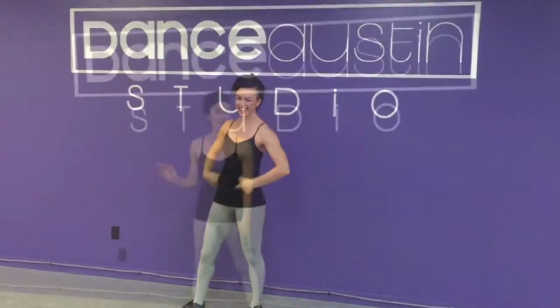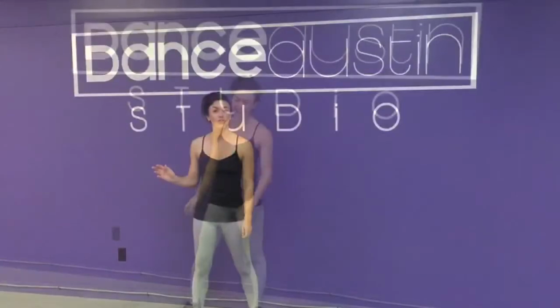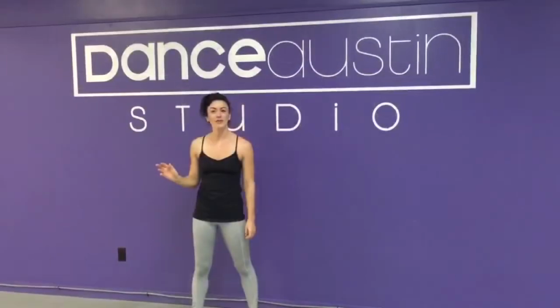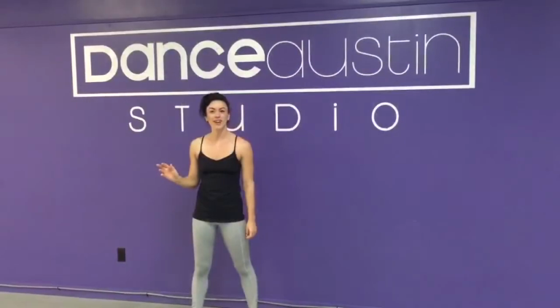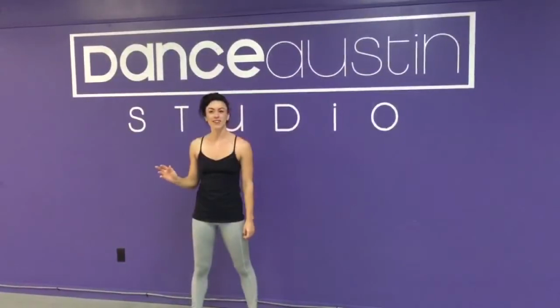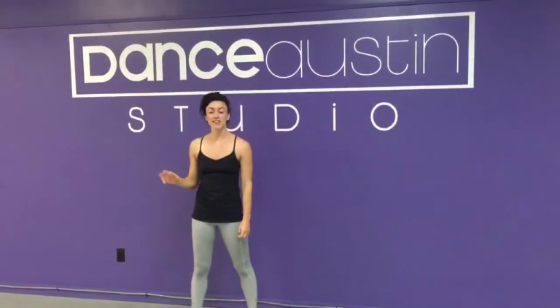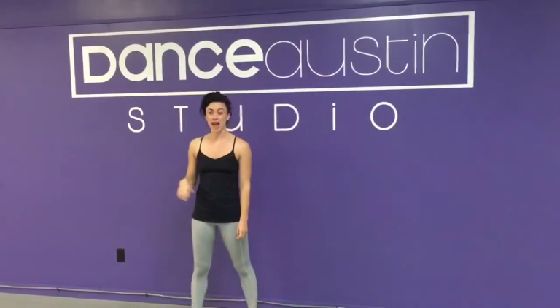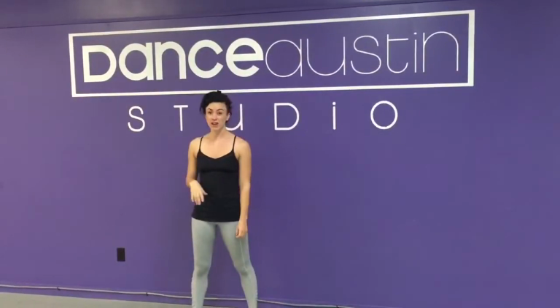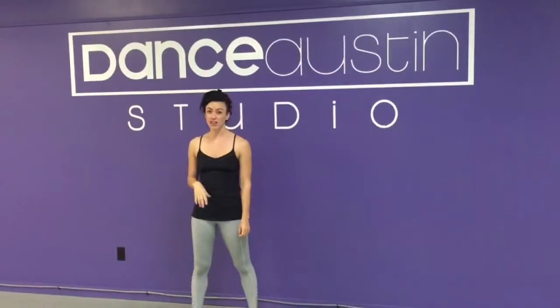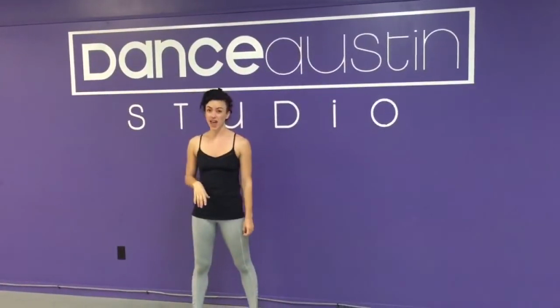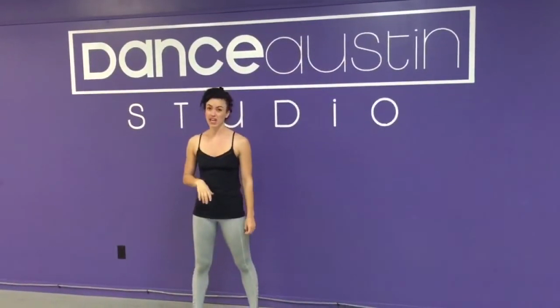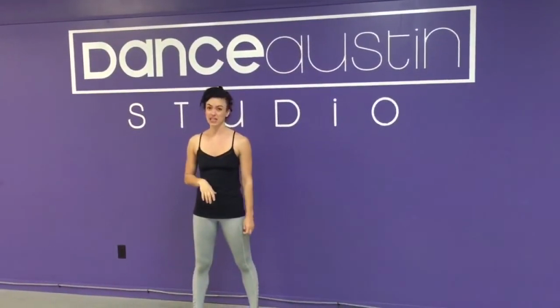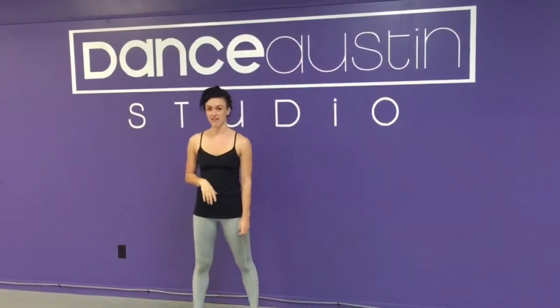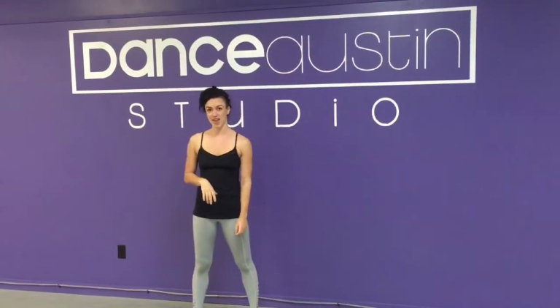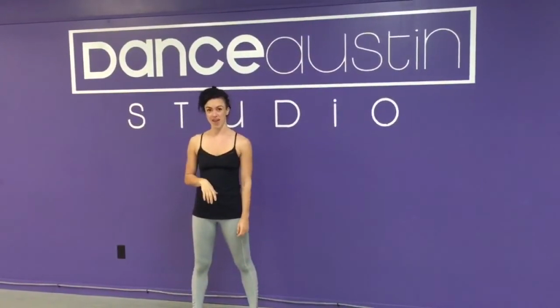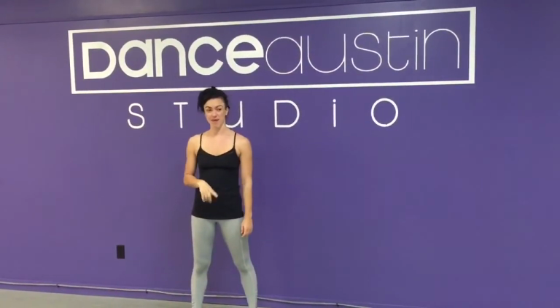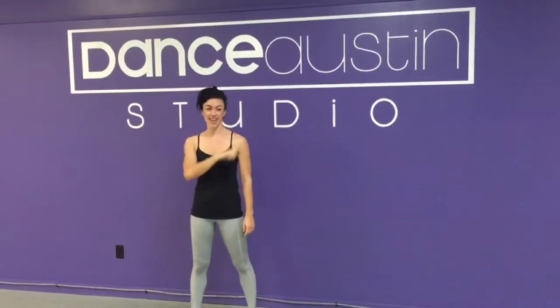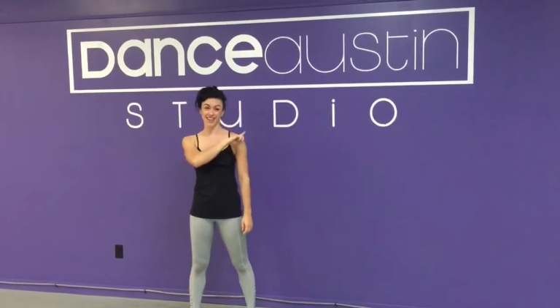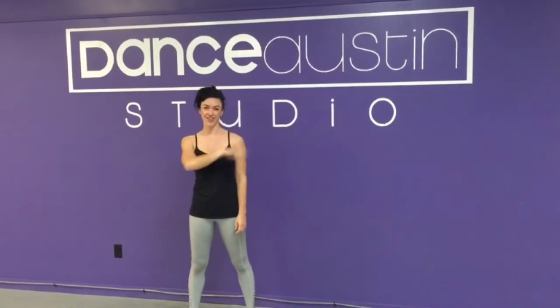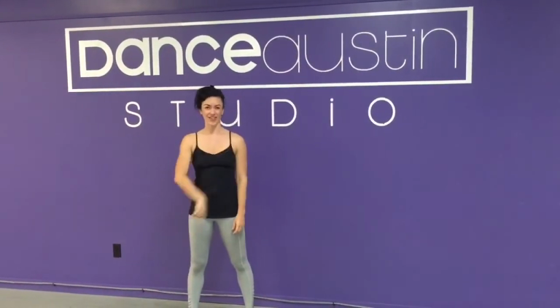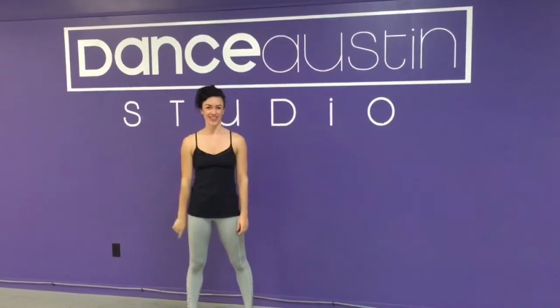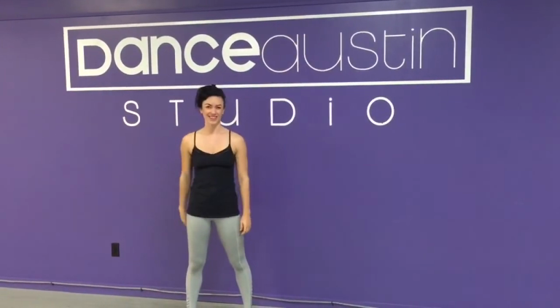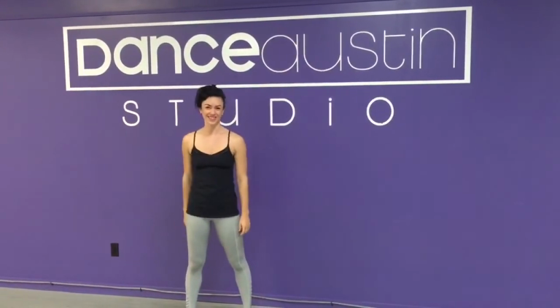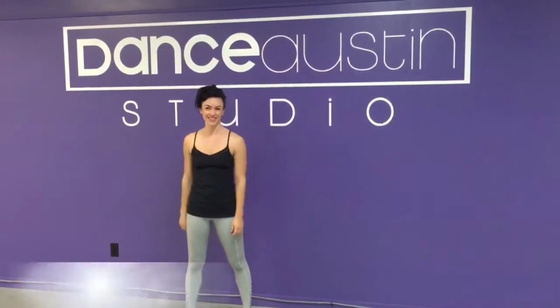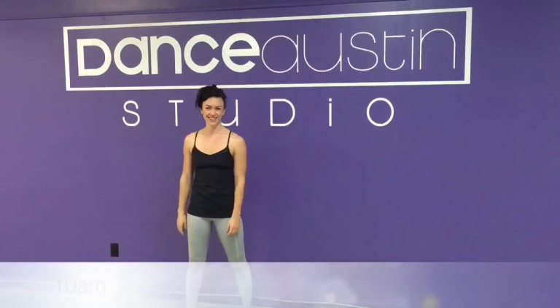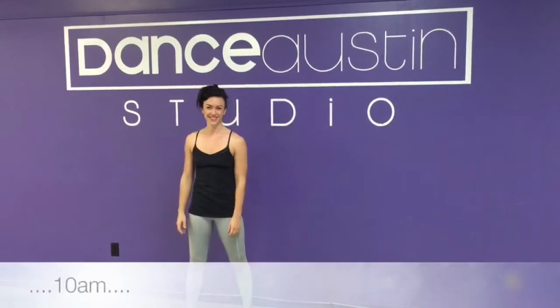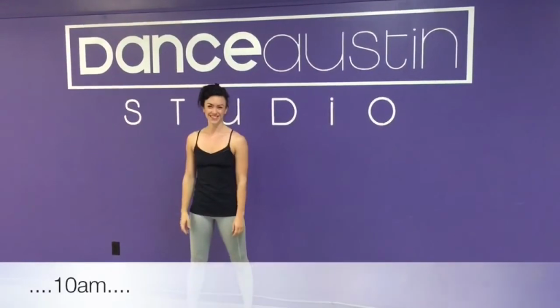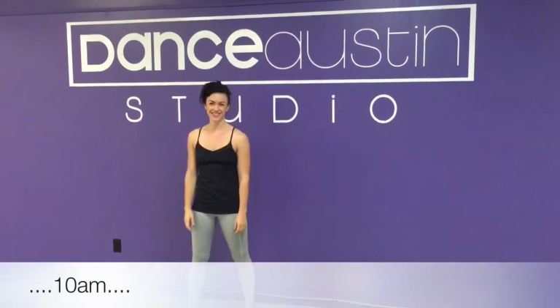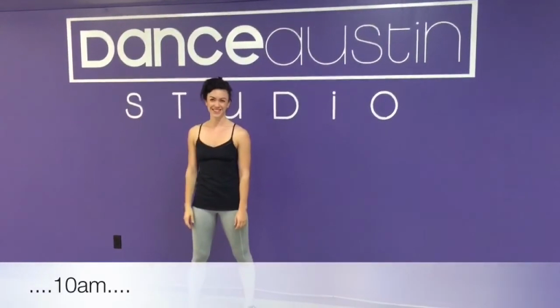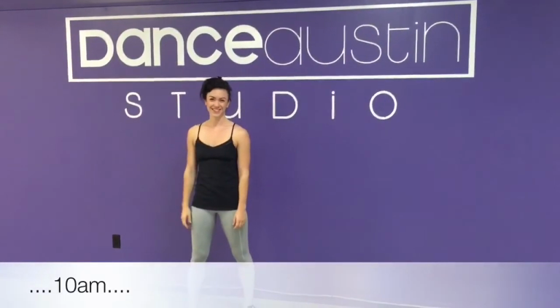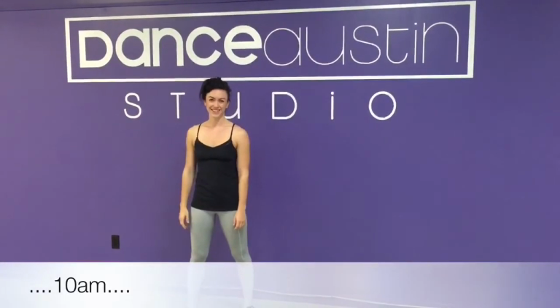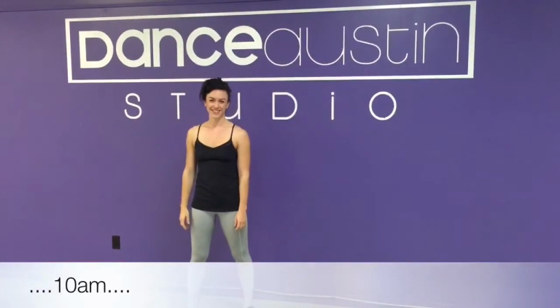So join me on Saturdays at 11 a.m. at Dance Austone.